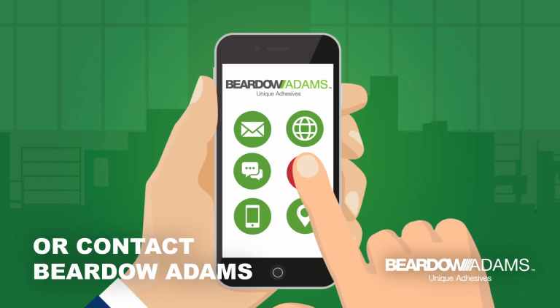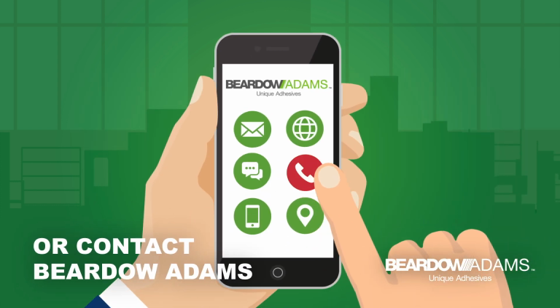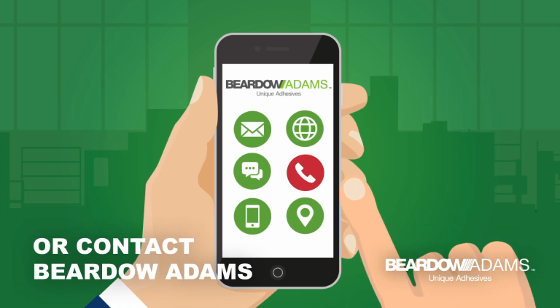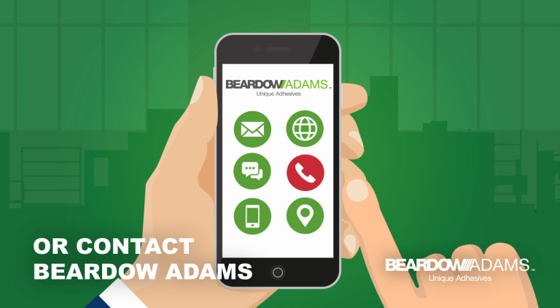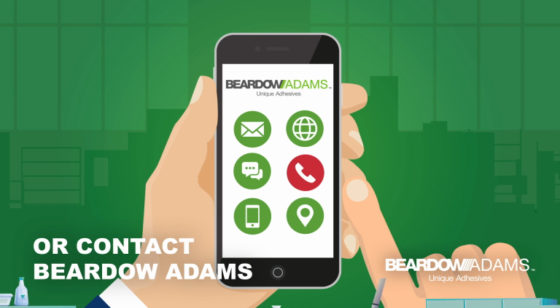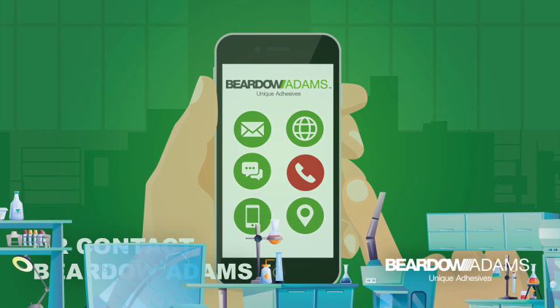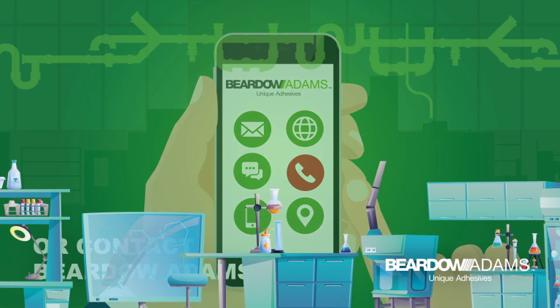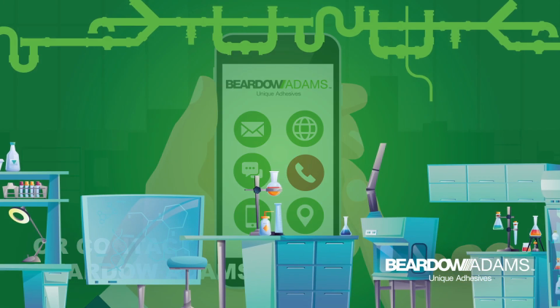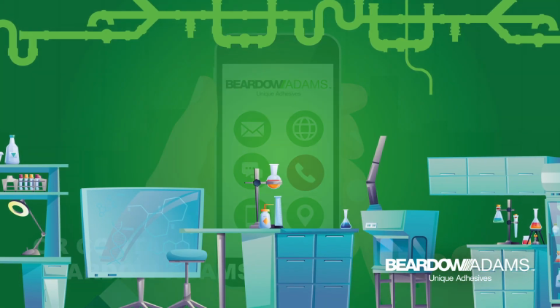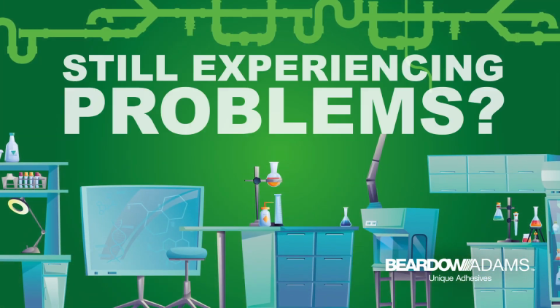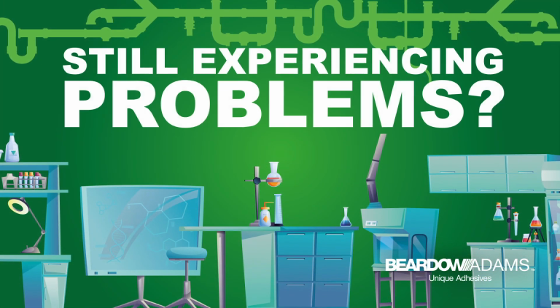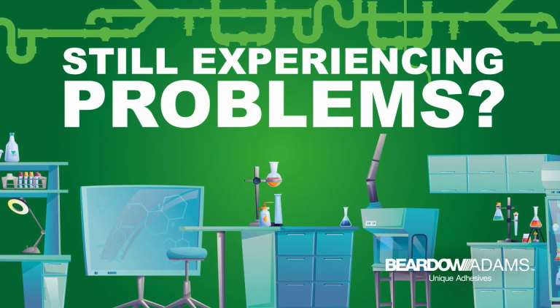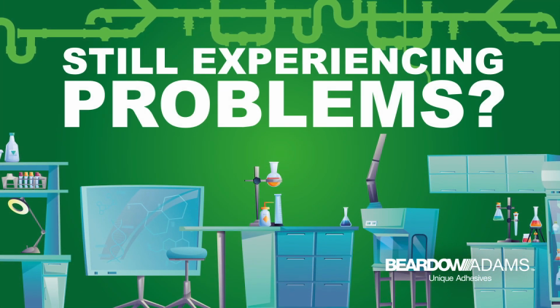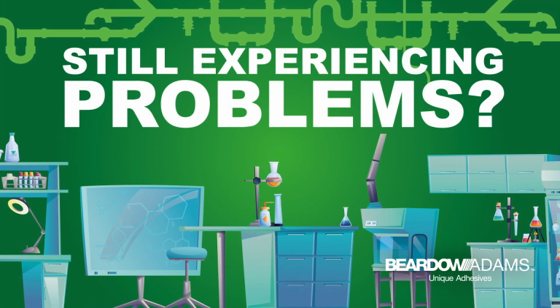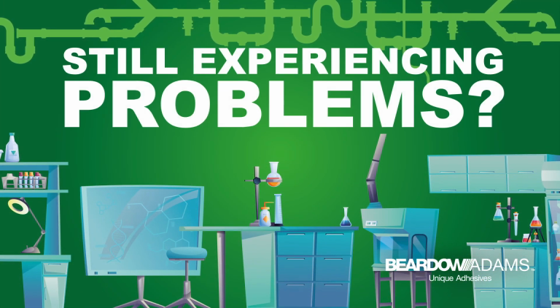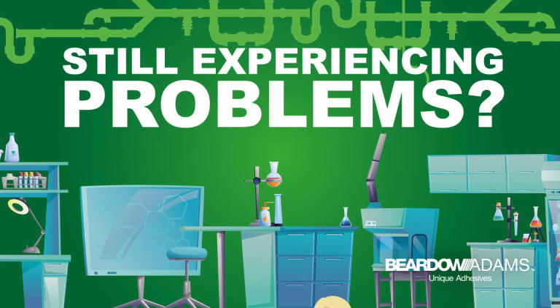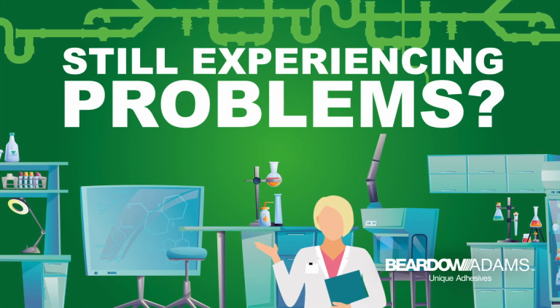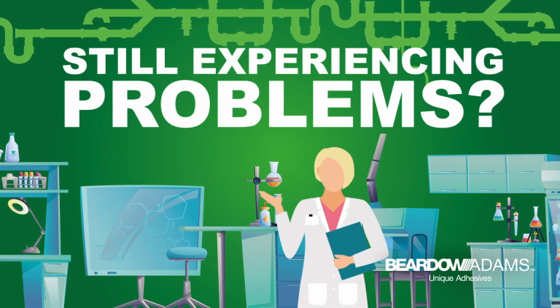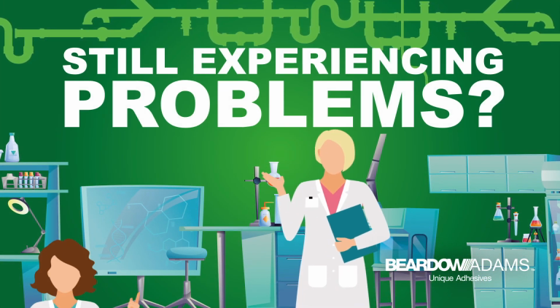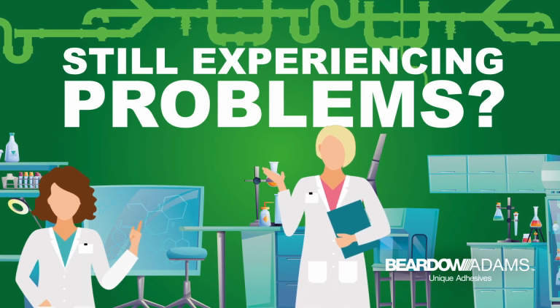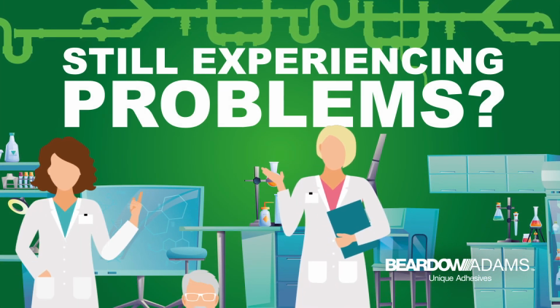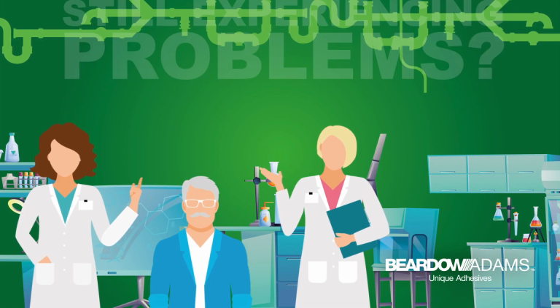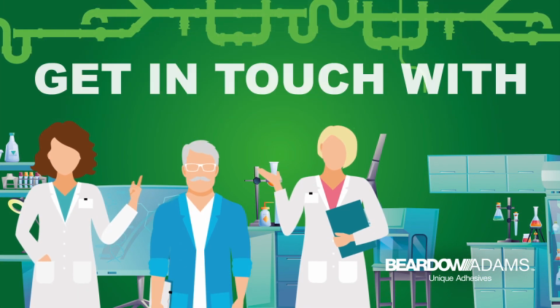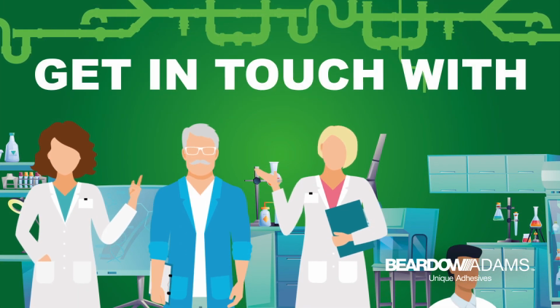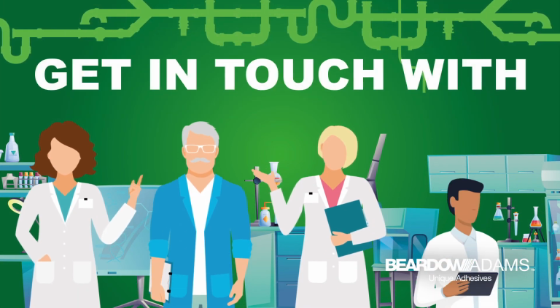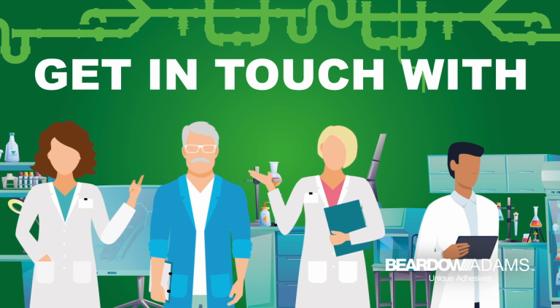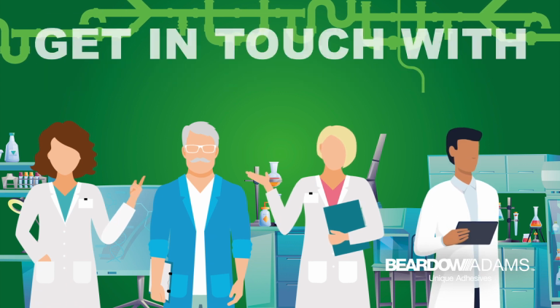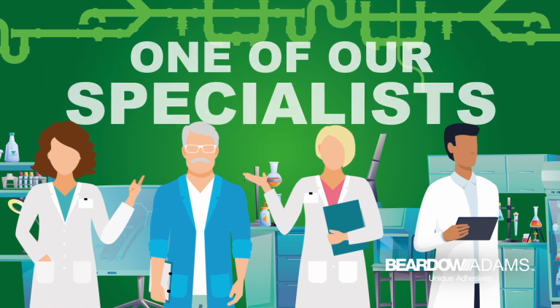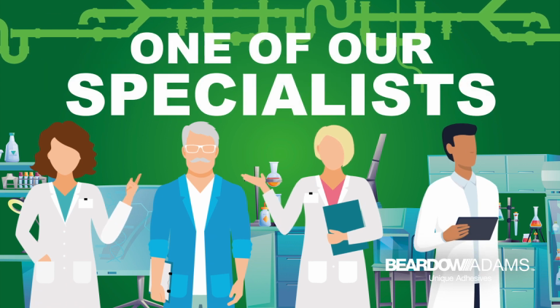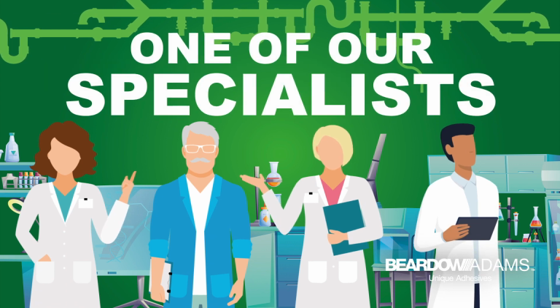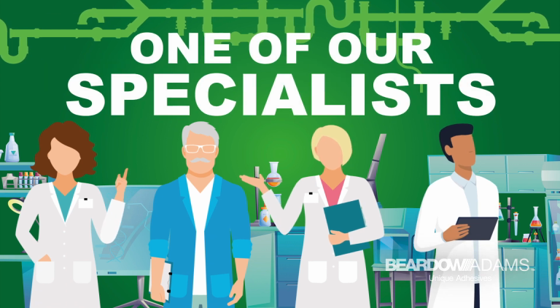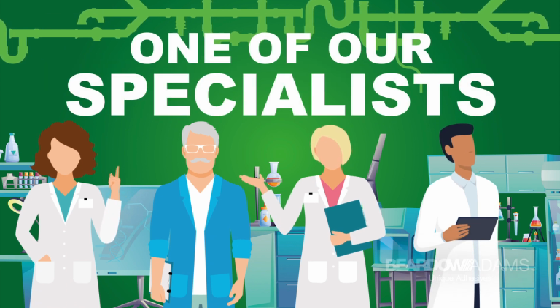If you continue to experience problems or are unsure how to optimize your adhesive application, get in touch with one of our specialists.